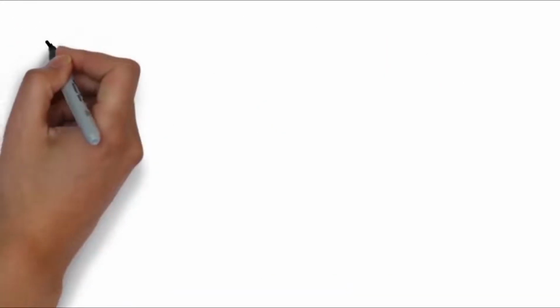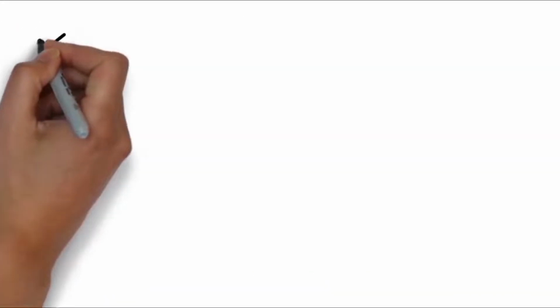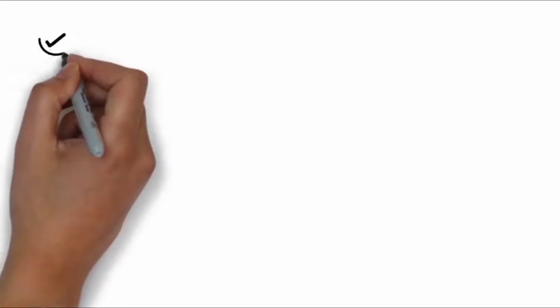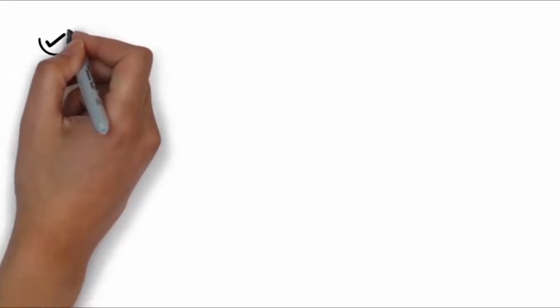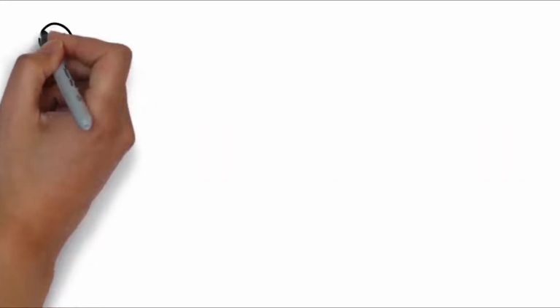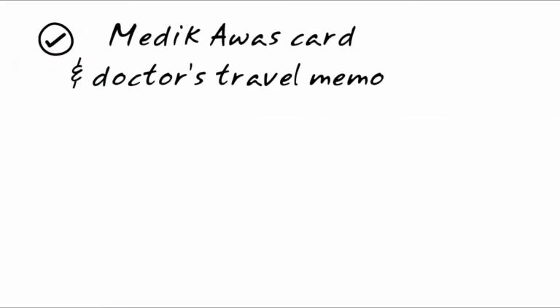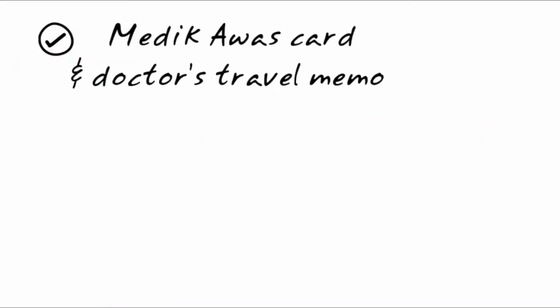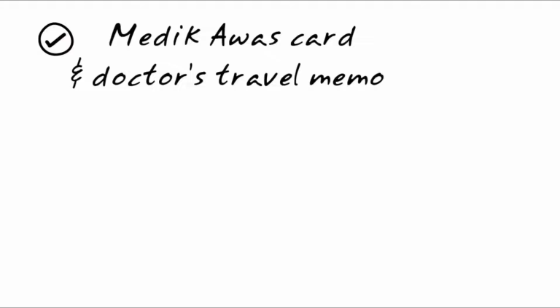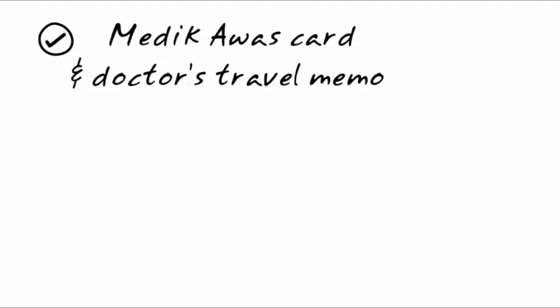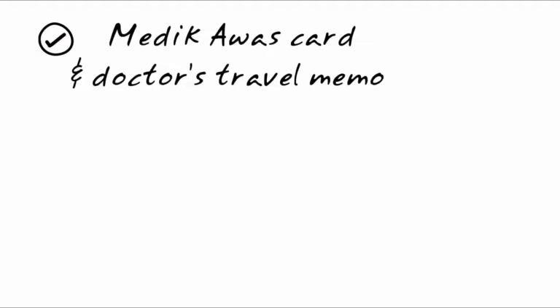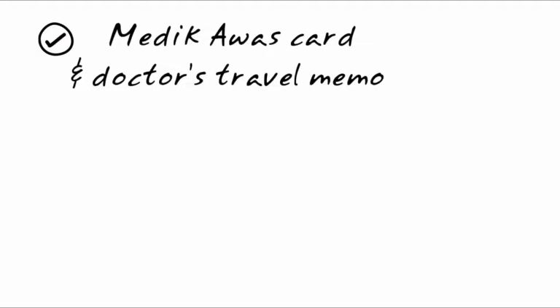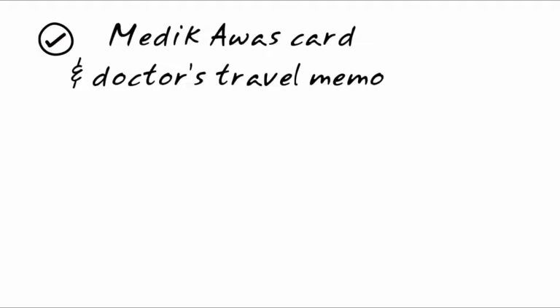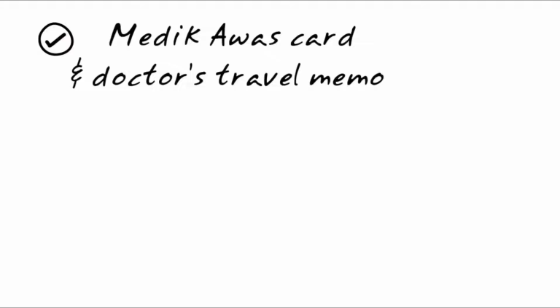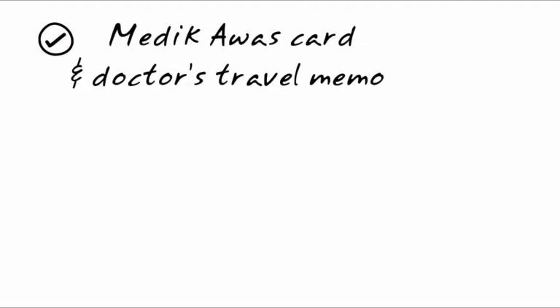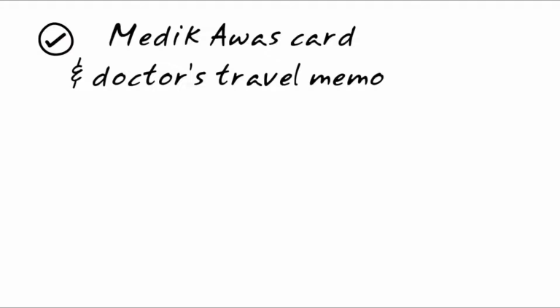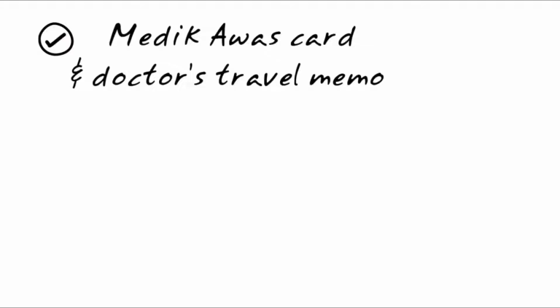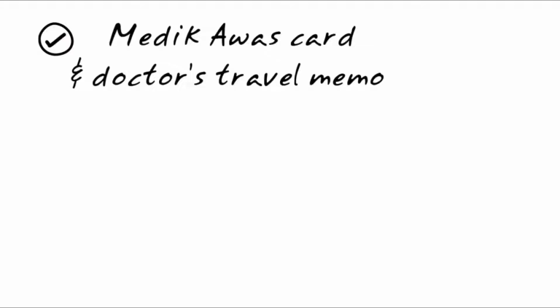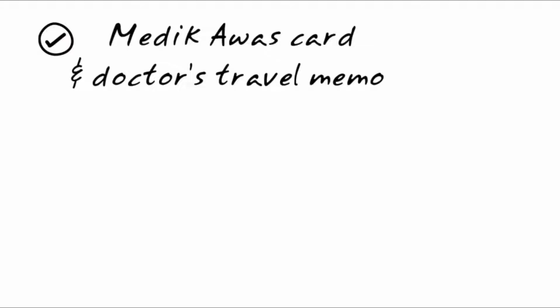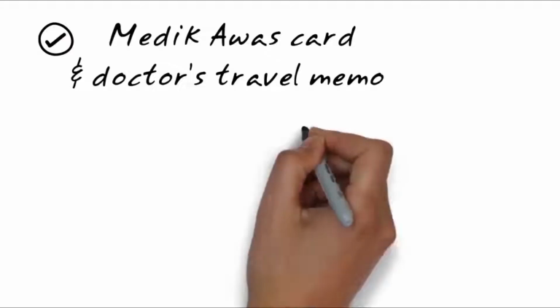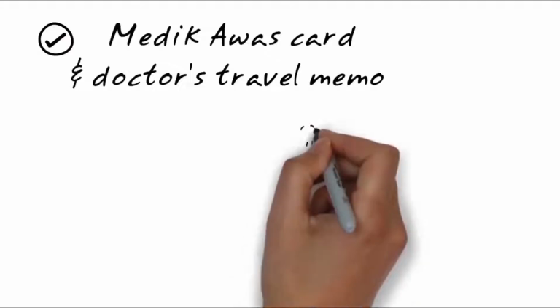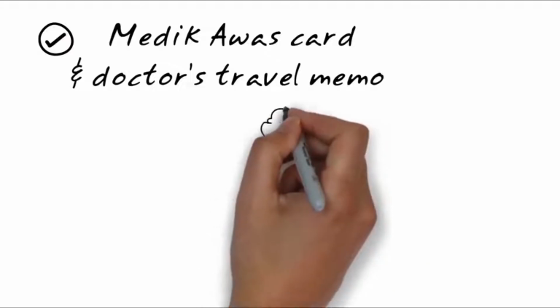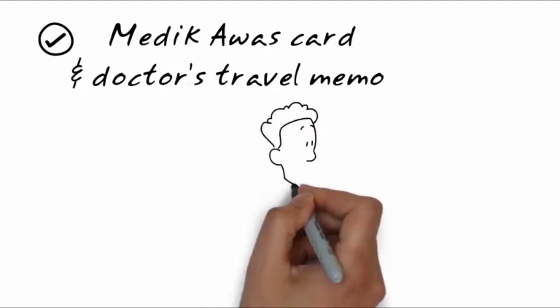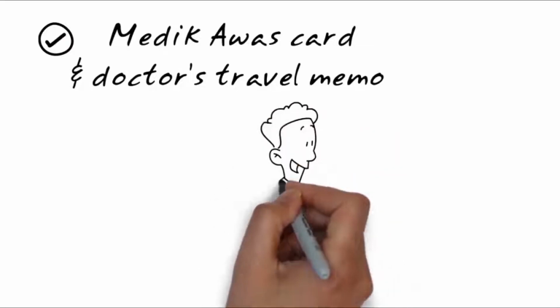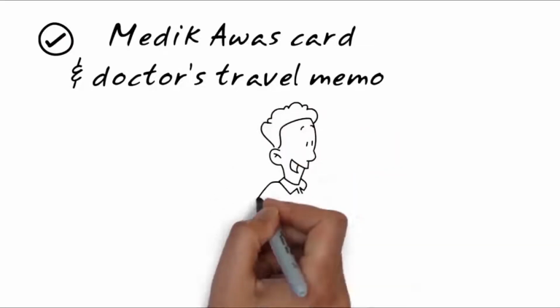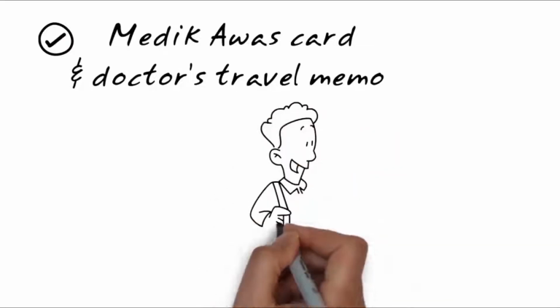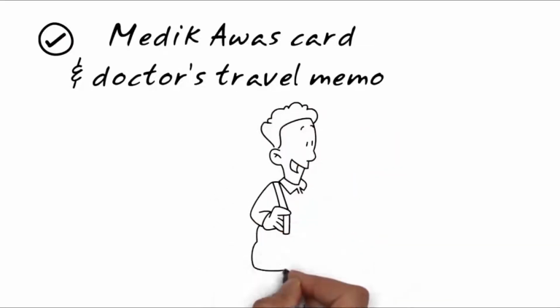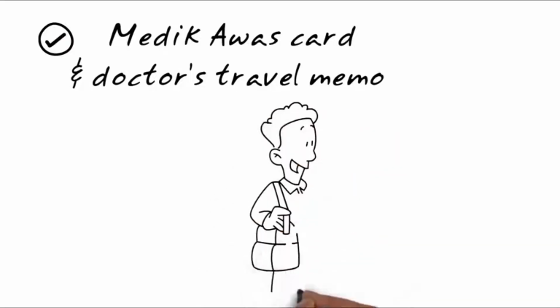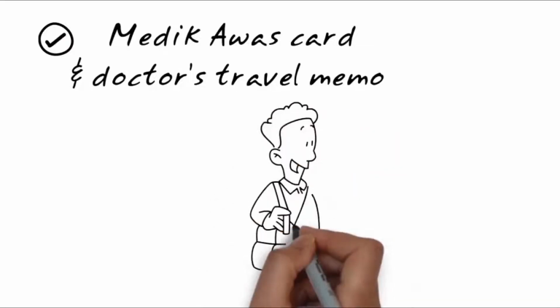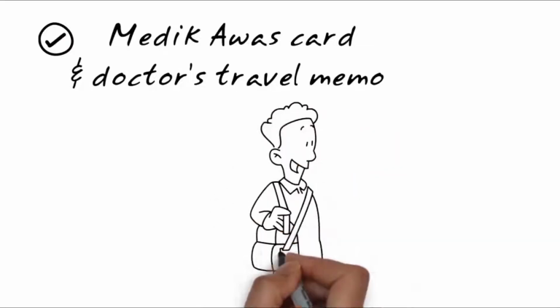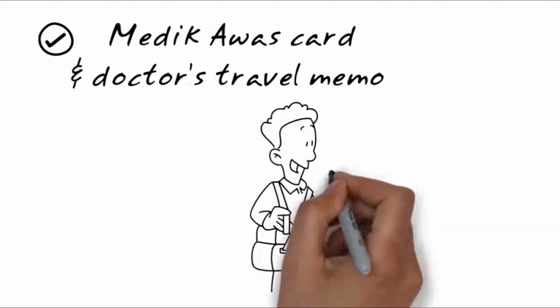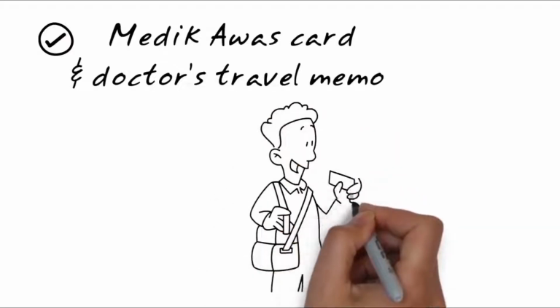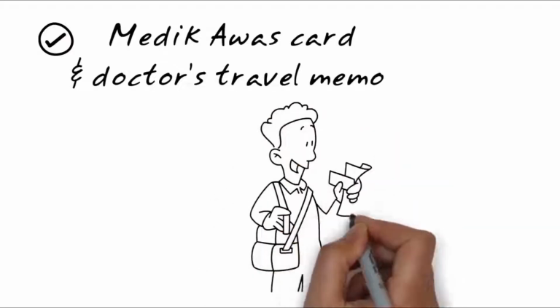Lastly, not forgetting my medic alert card and doctor's memo in case of any emergencies.